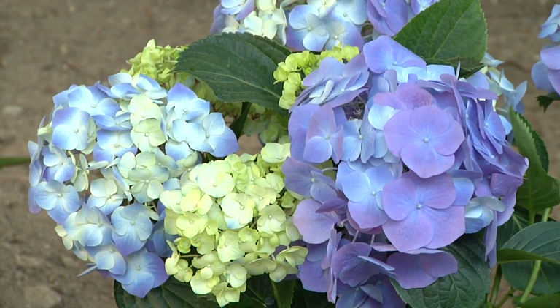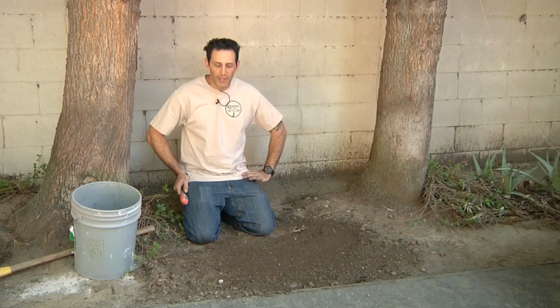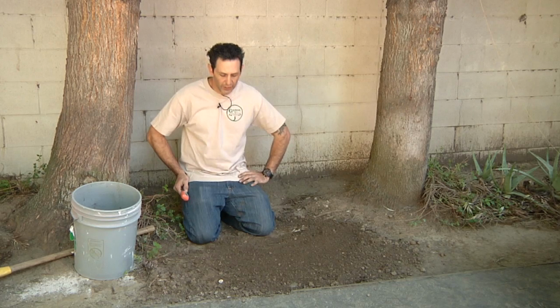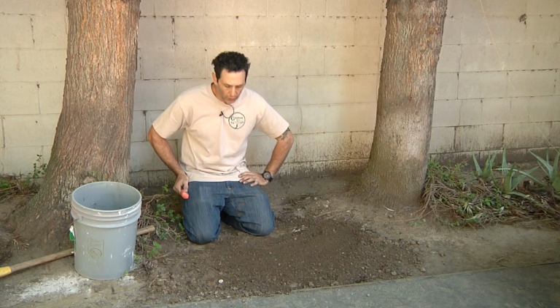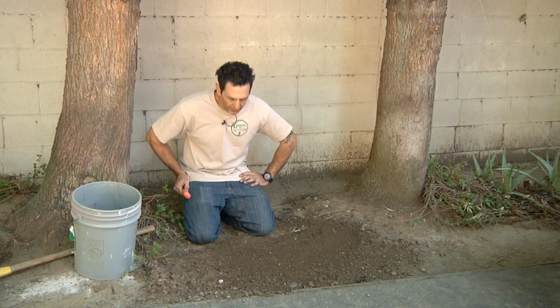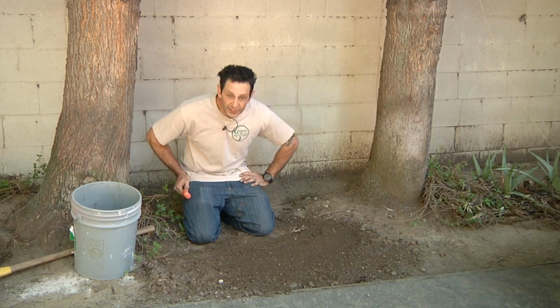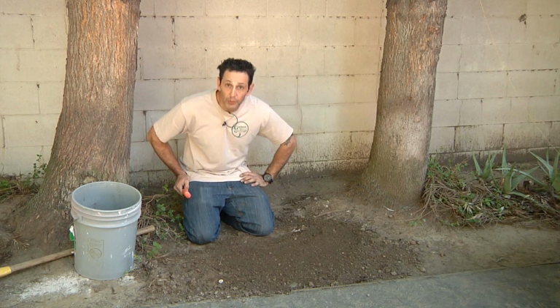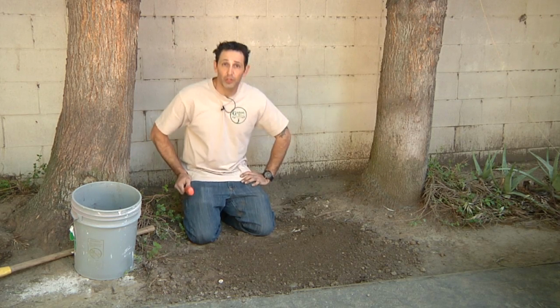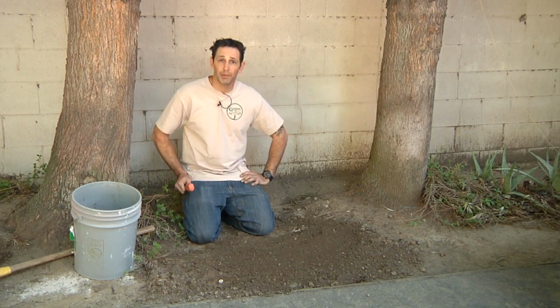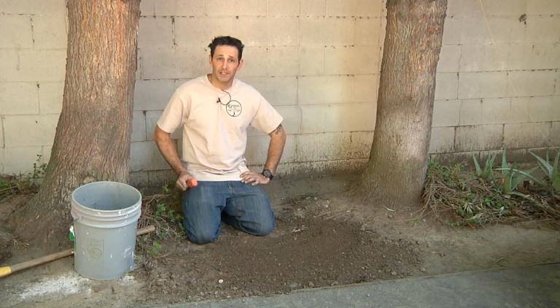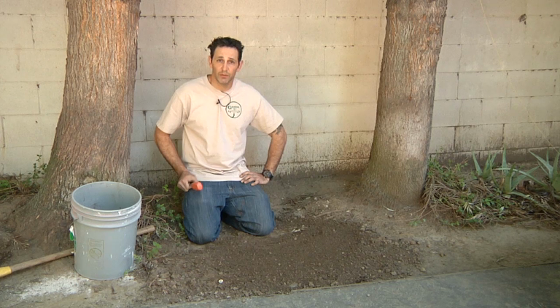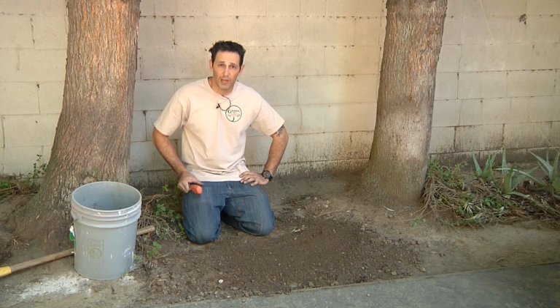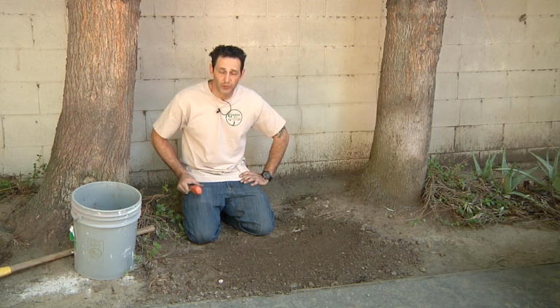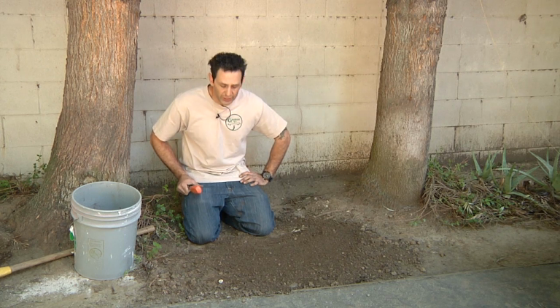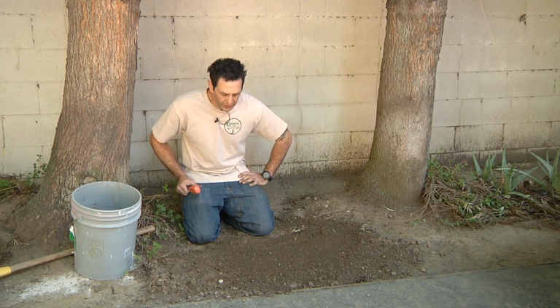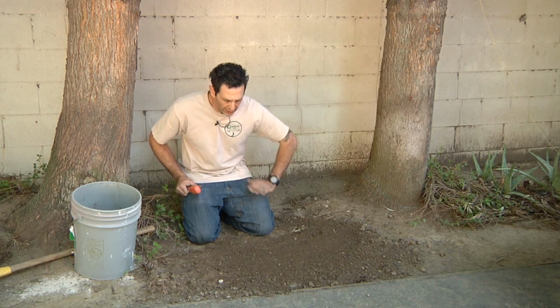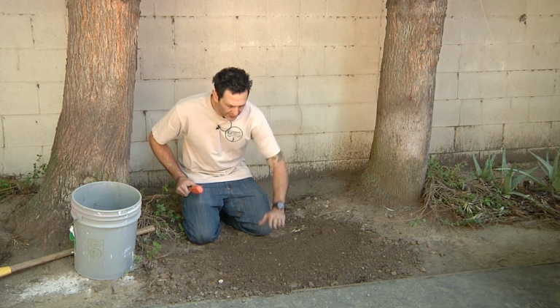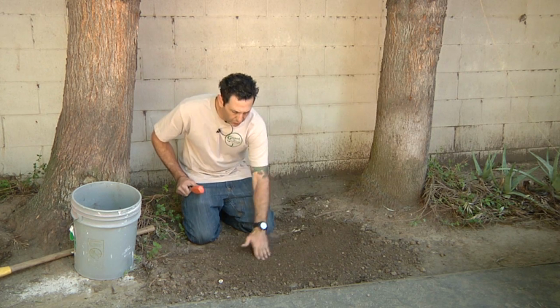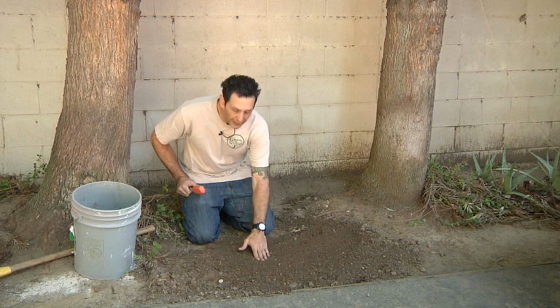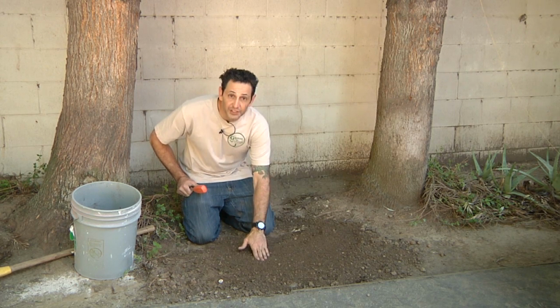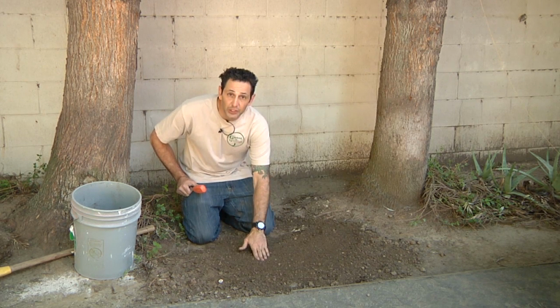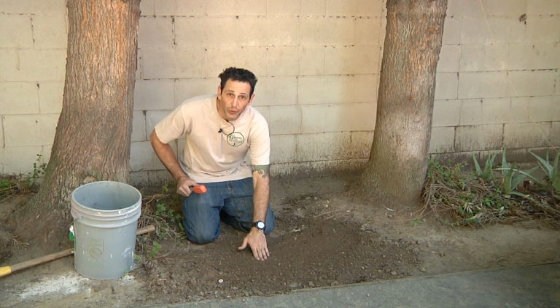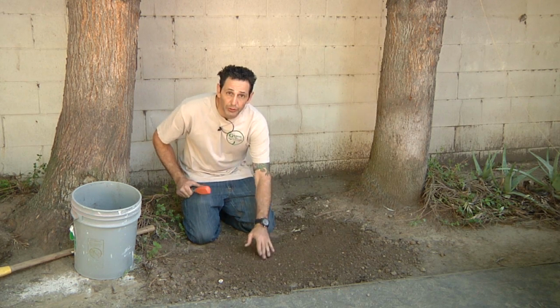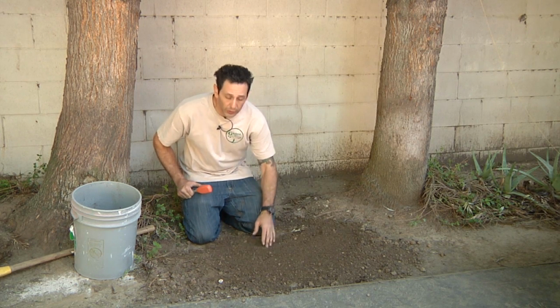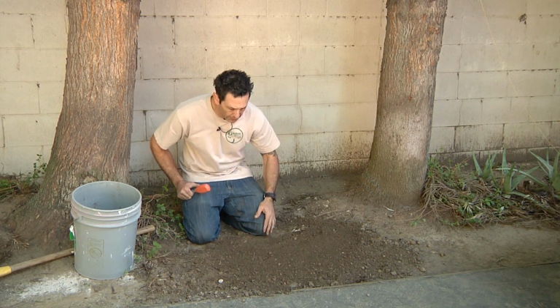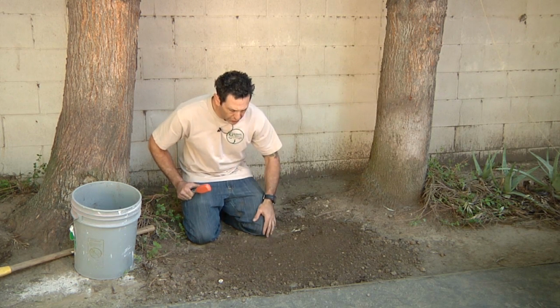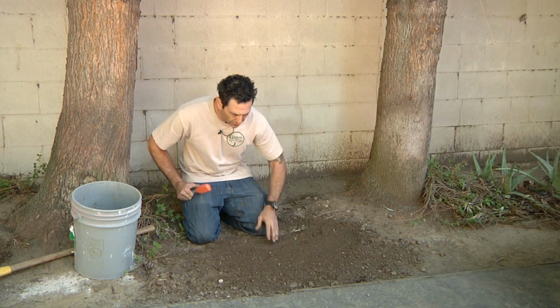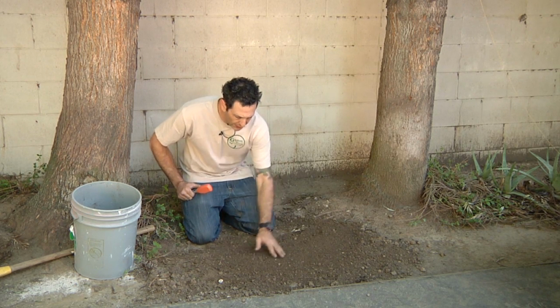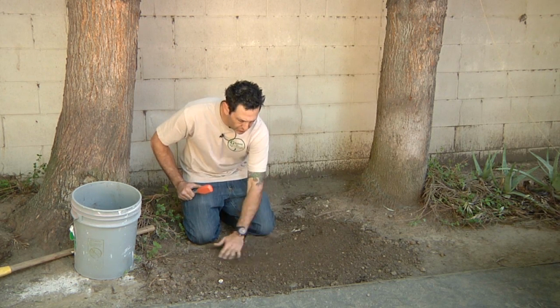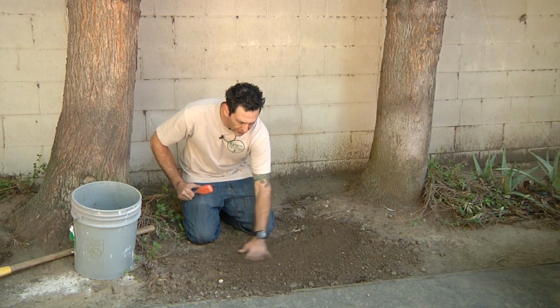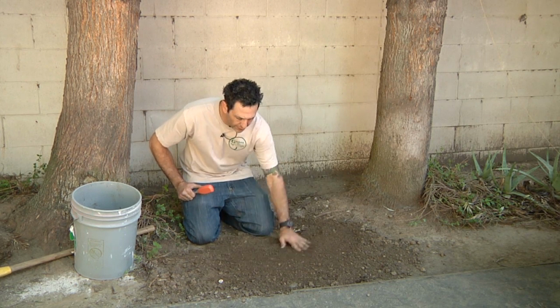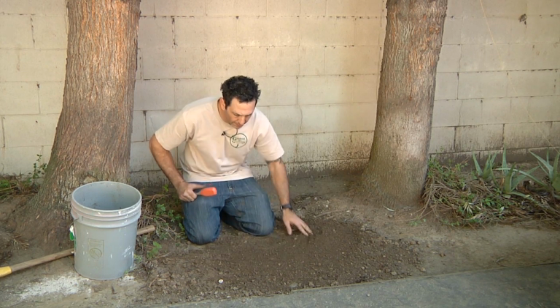Okay, here you are at the site where you're going to plant some of your hydrangeas. They do like acidic soil, so you want to make sure that it is ready for them.